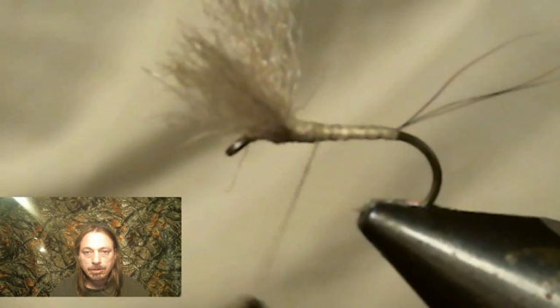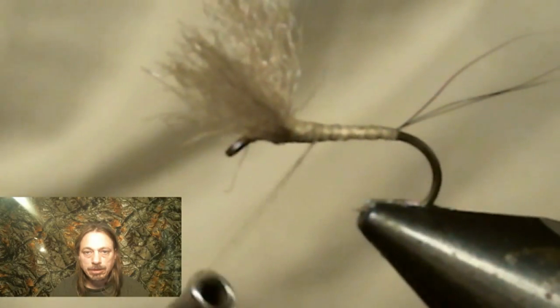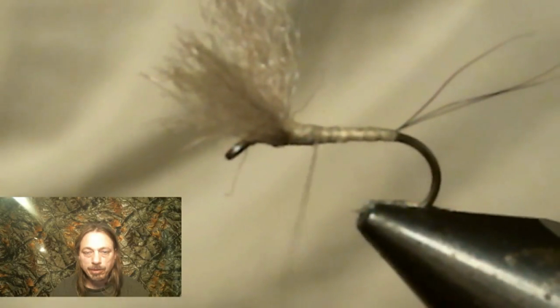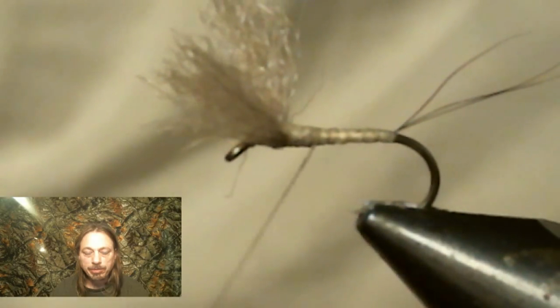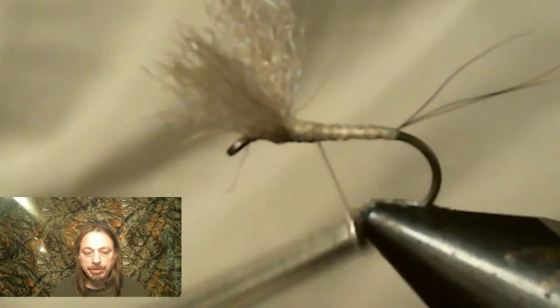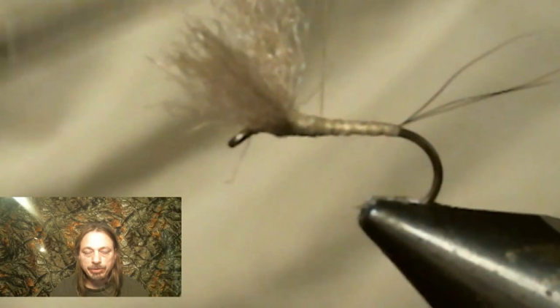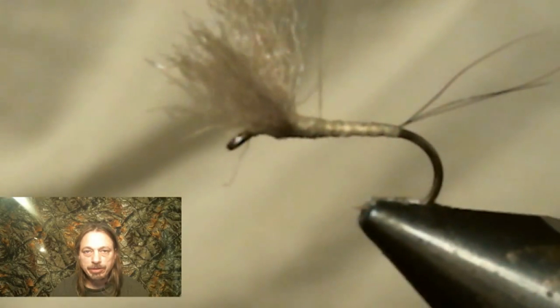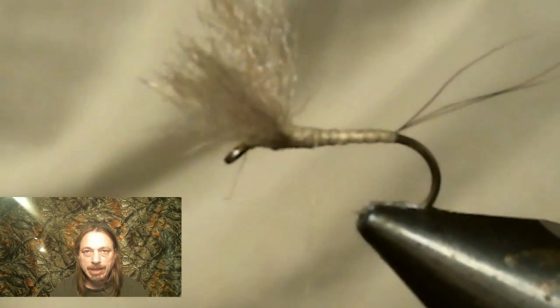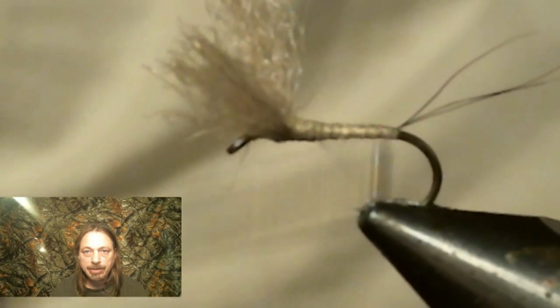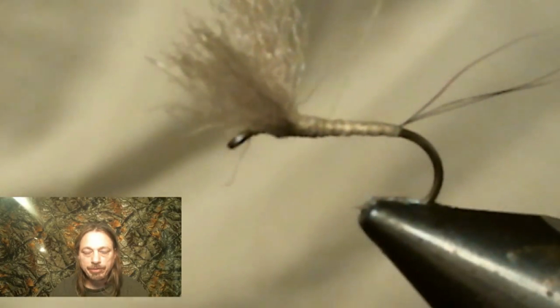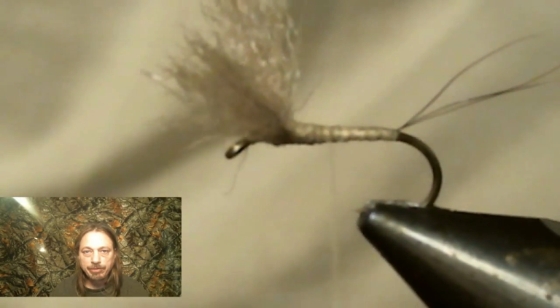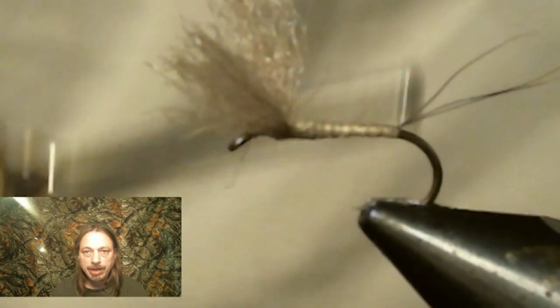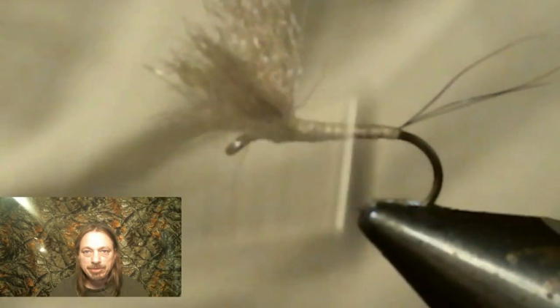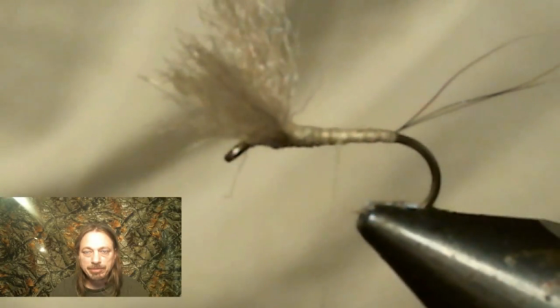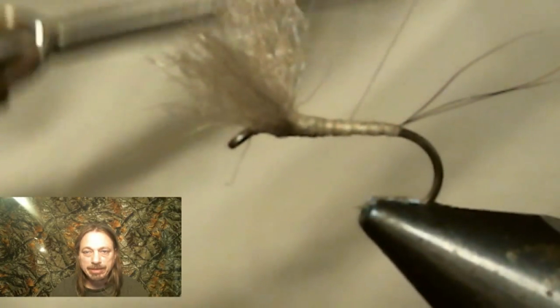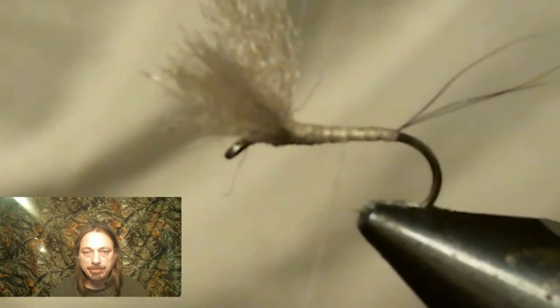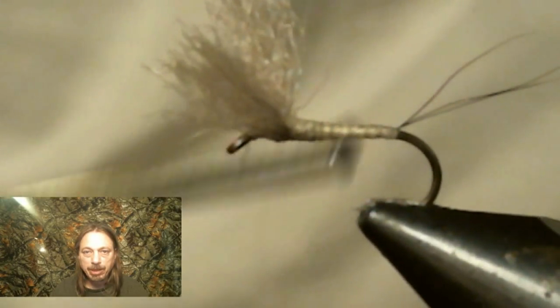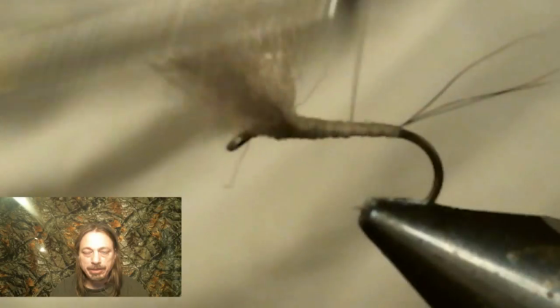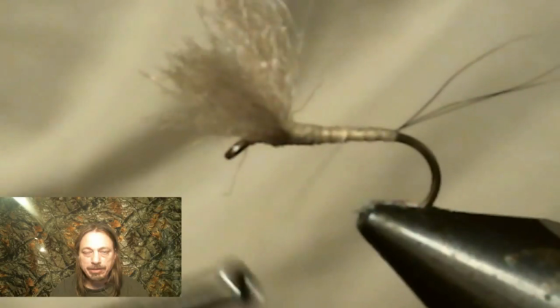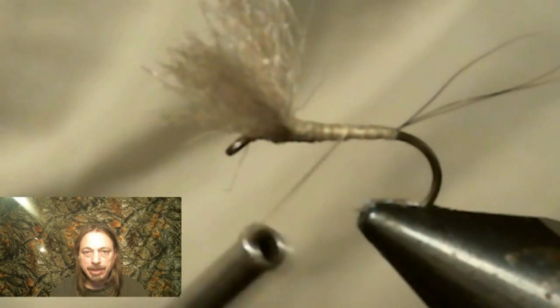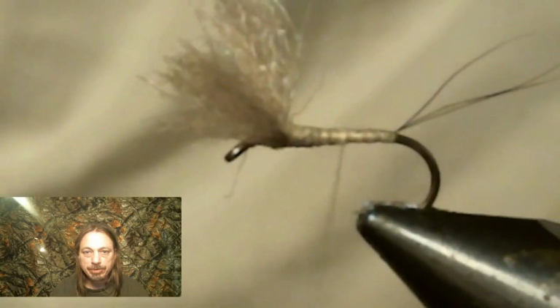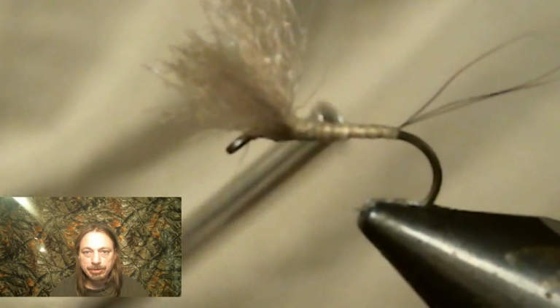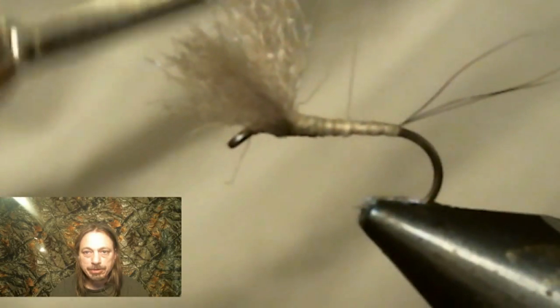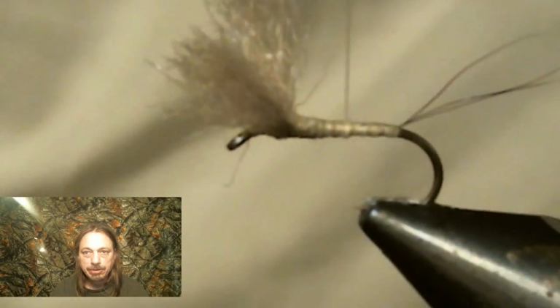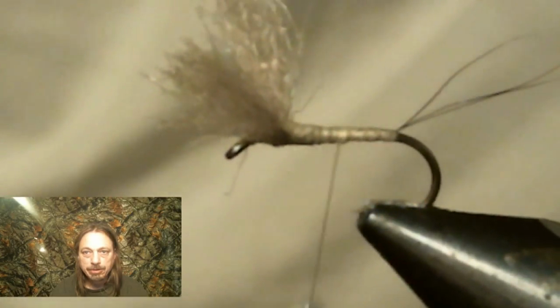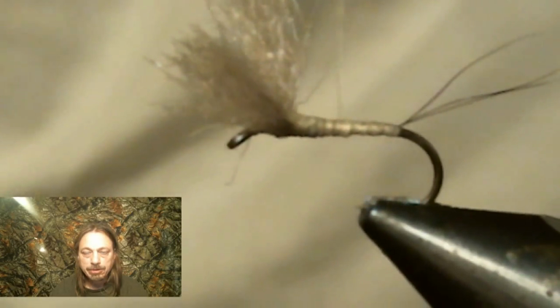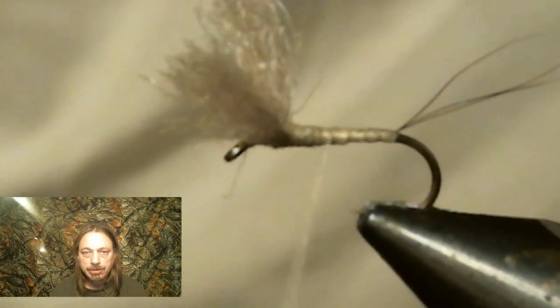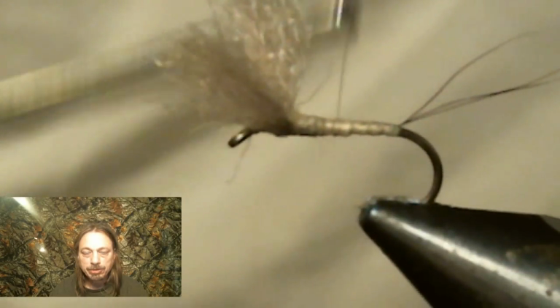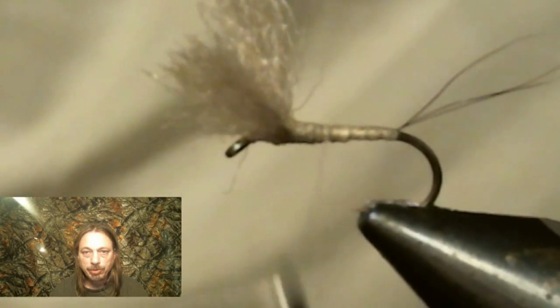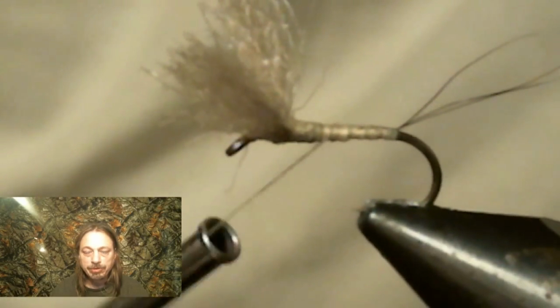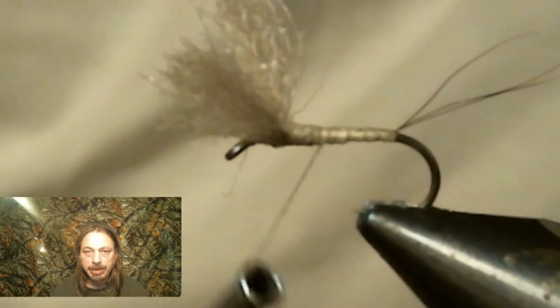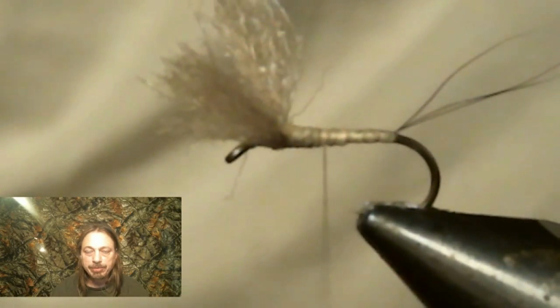Now I'm going to add thread wraps to make that body taper smoother.